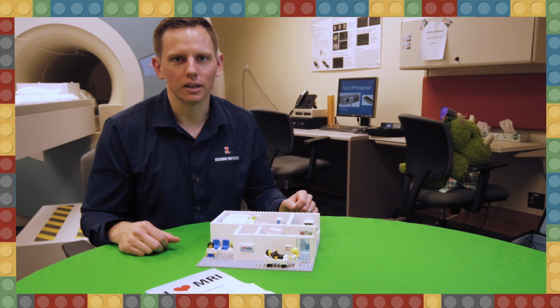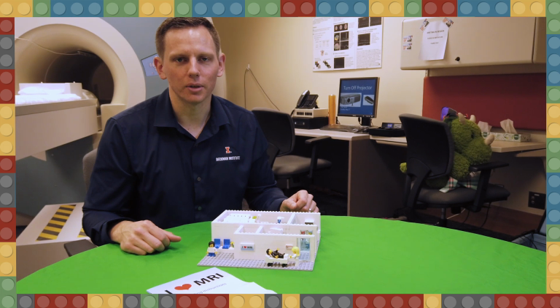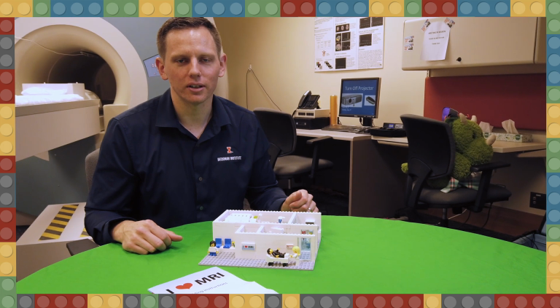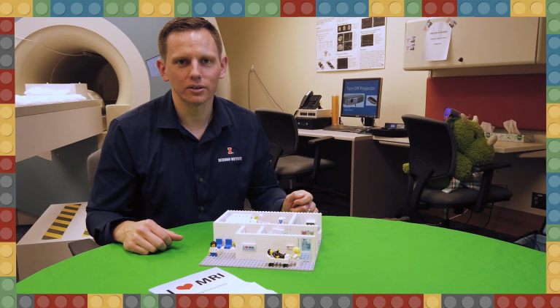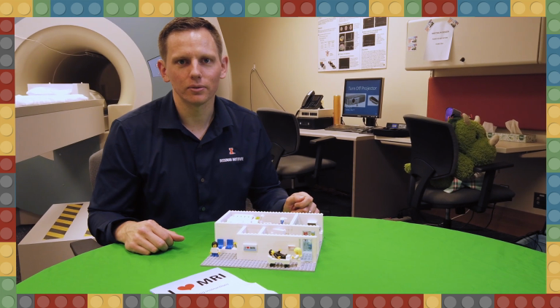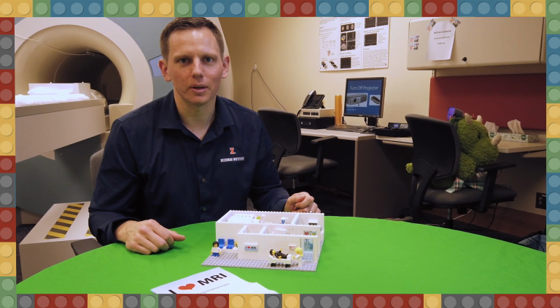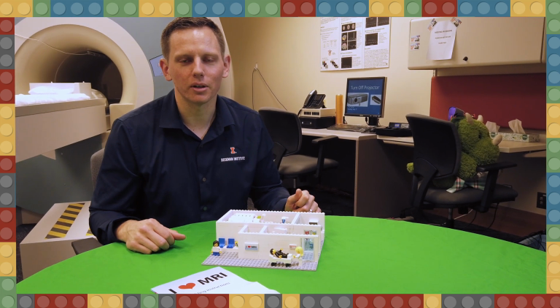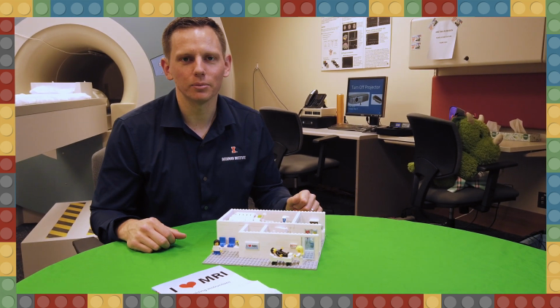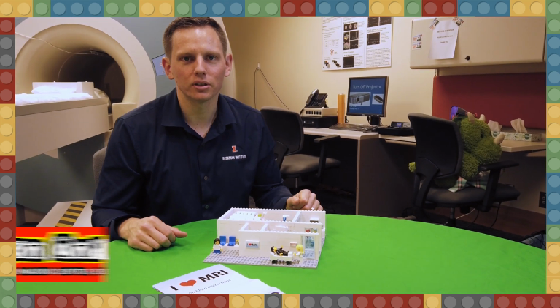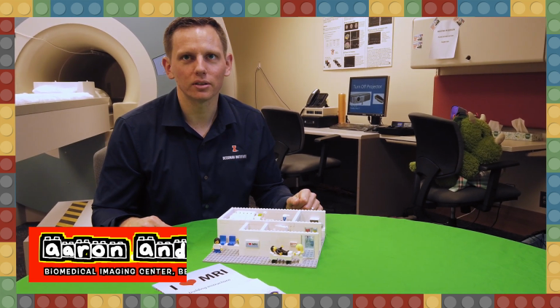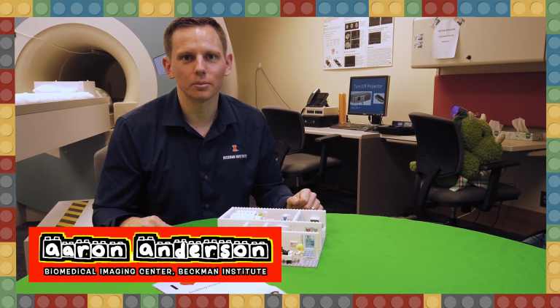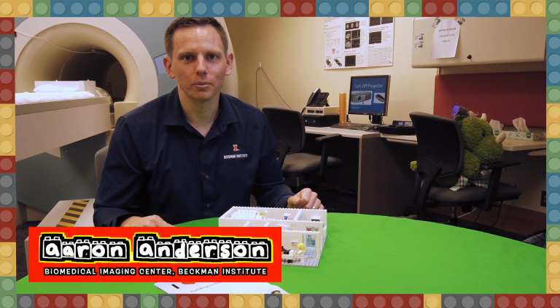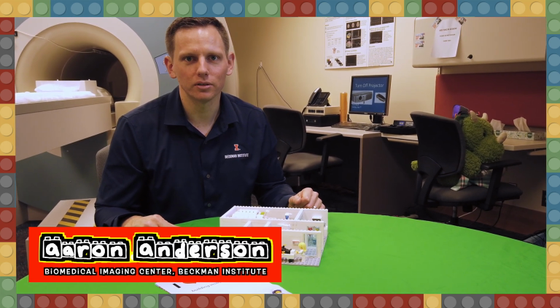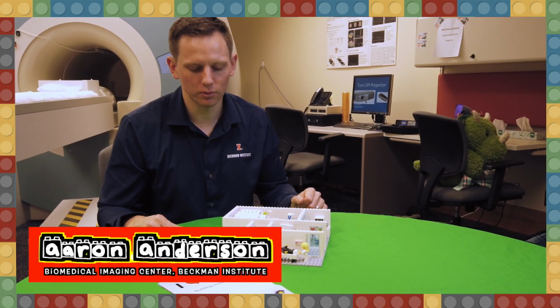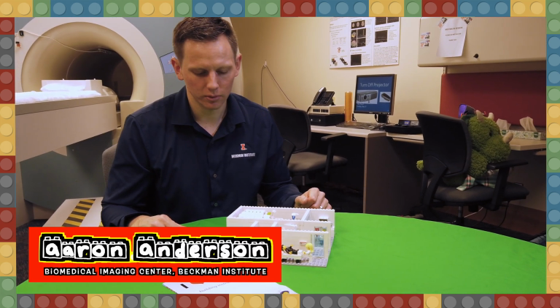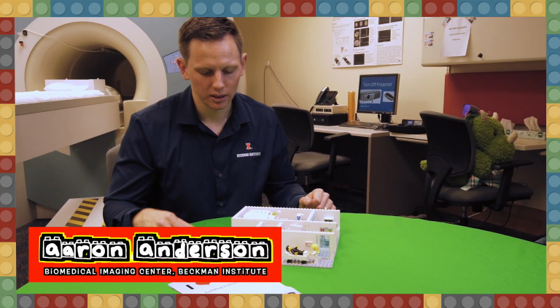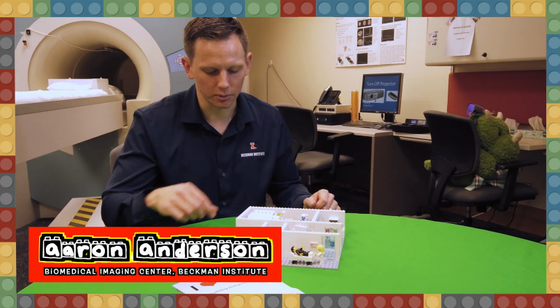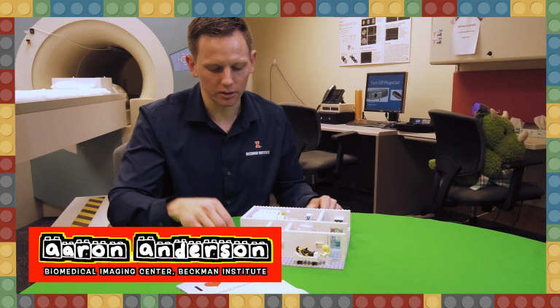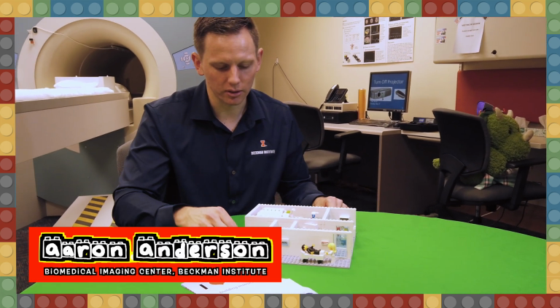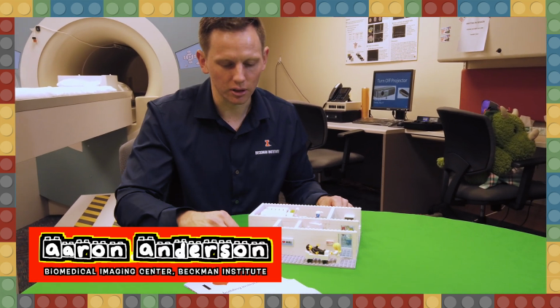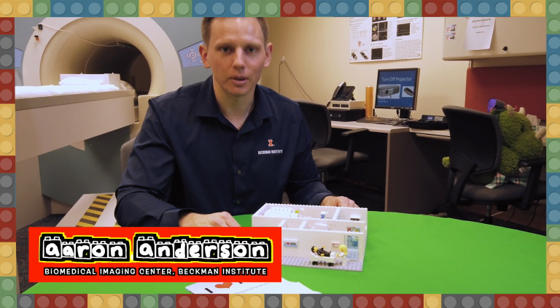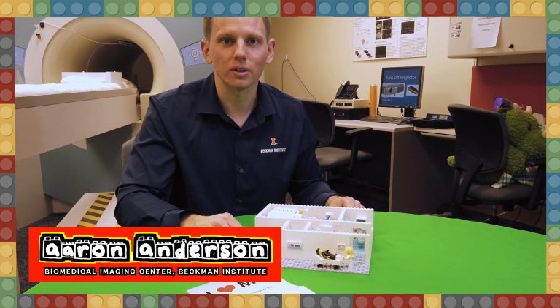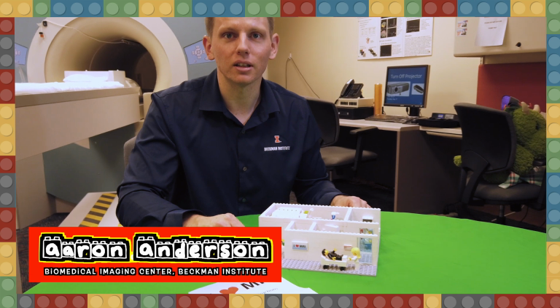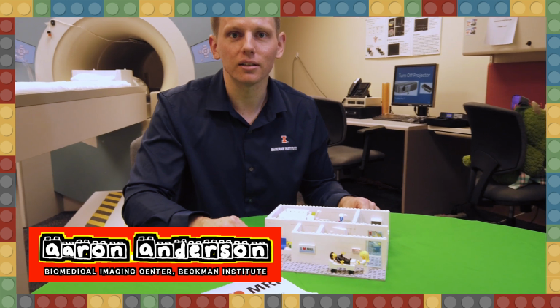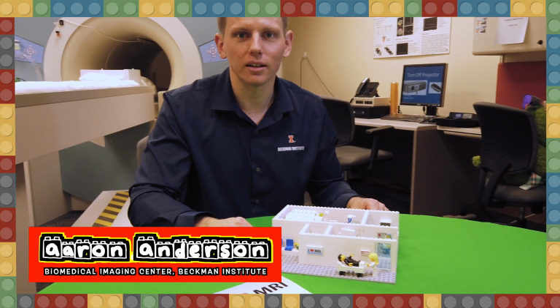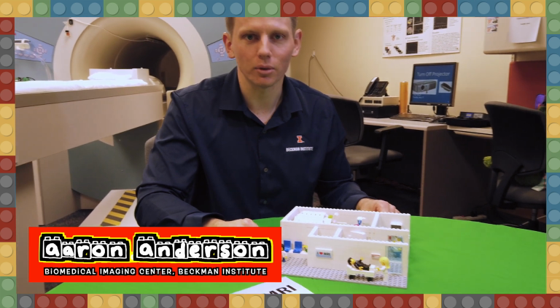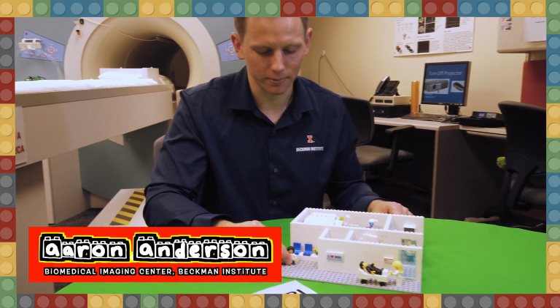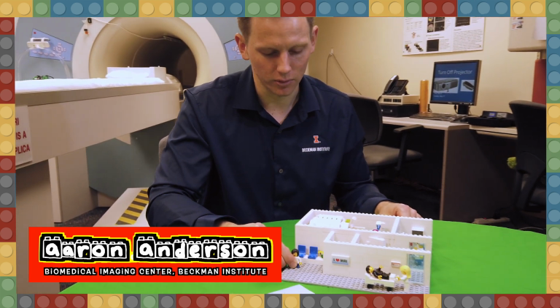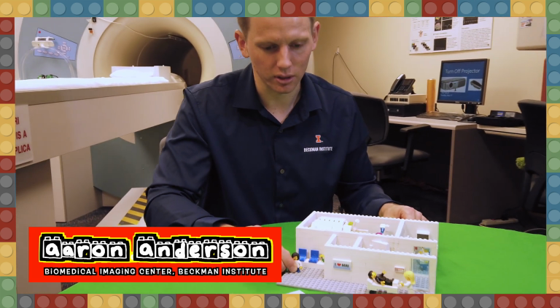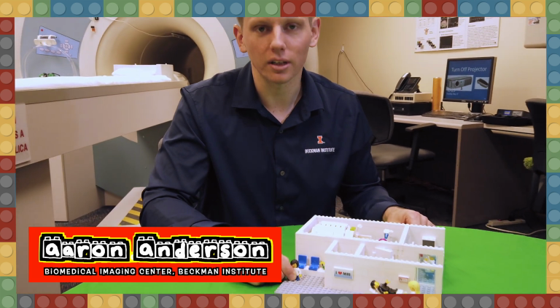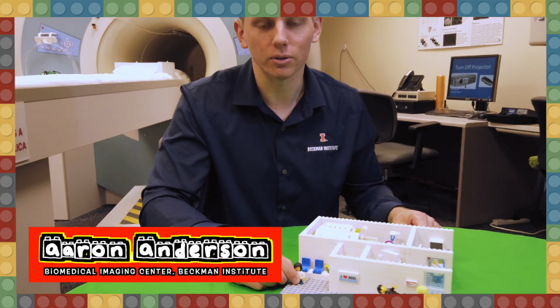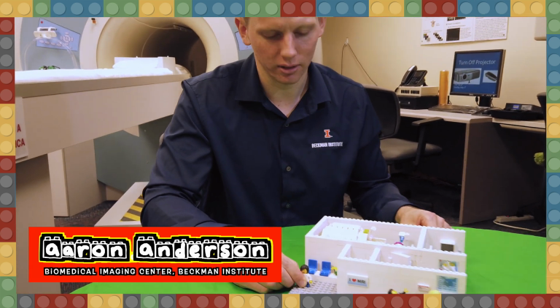I'm Aaron Anderson from the Biomedical Imaging Center at the Beckman Institute, and we're here to talk about what it's like to get an MRI using a Lego set.